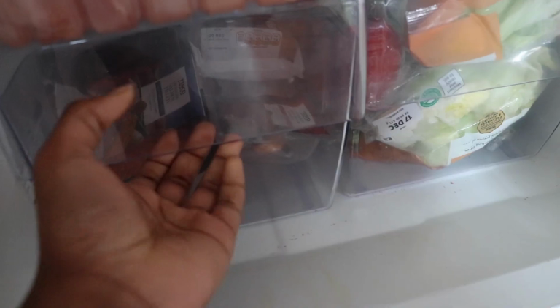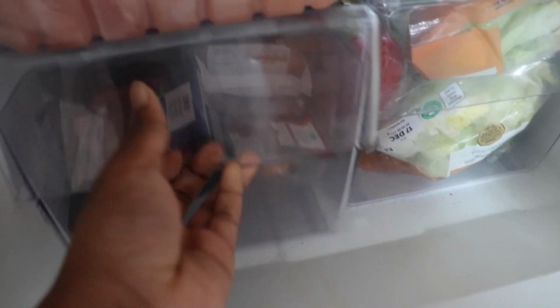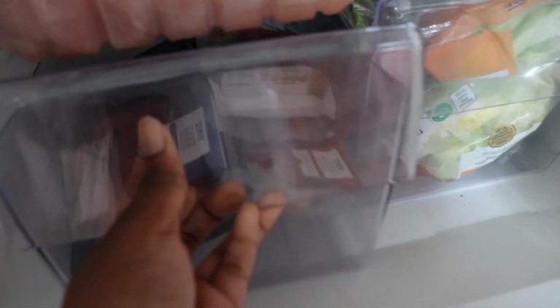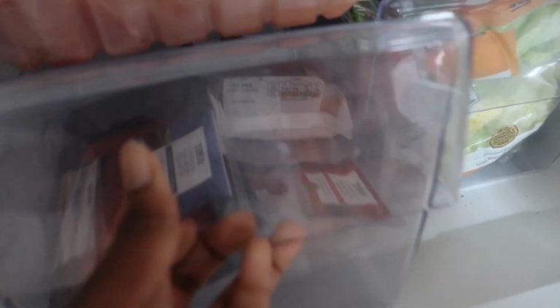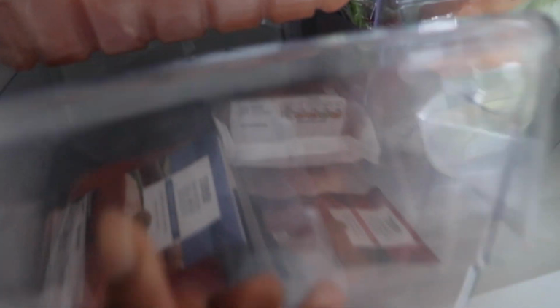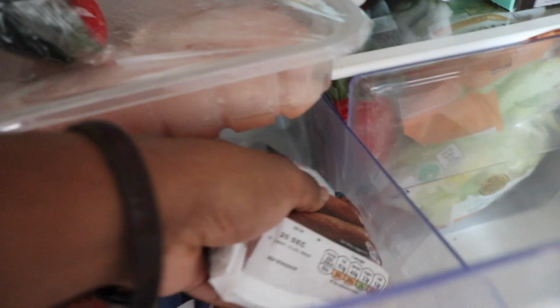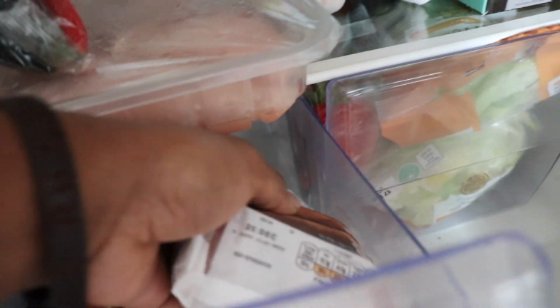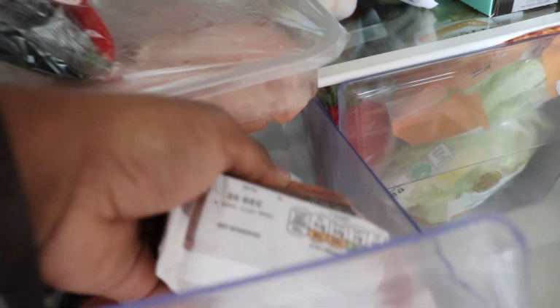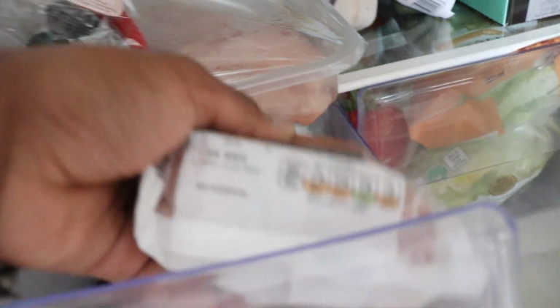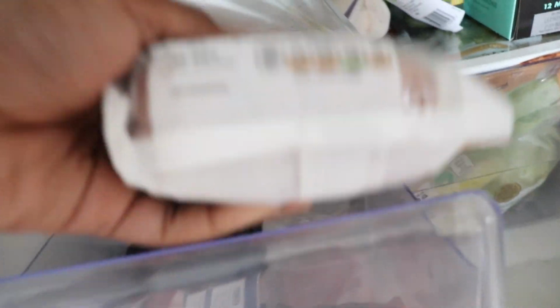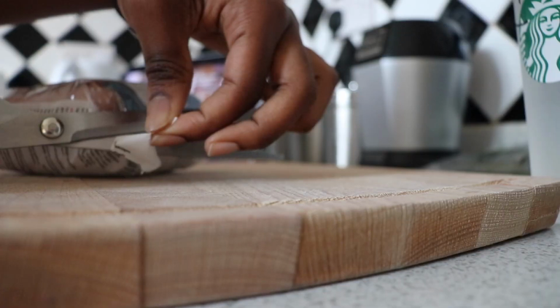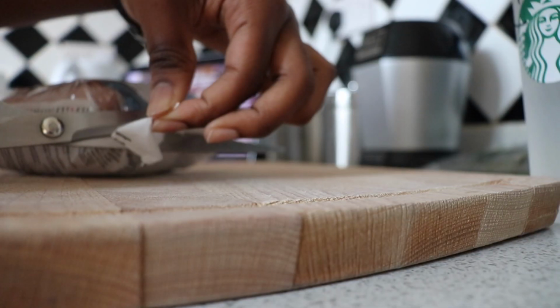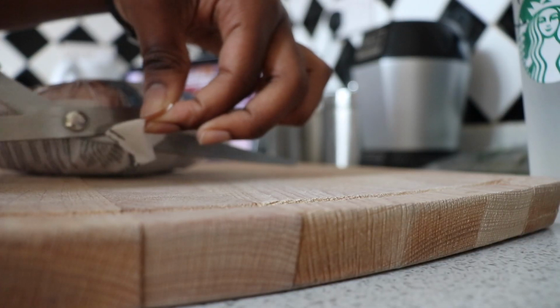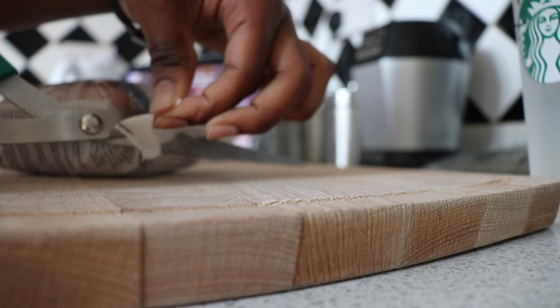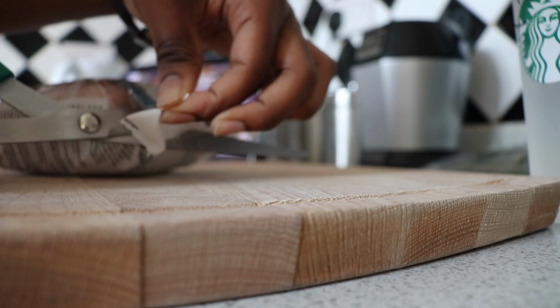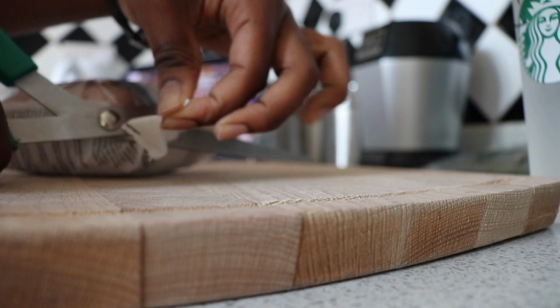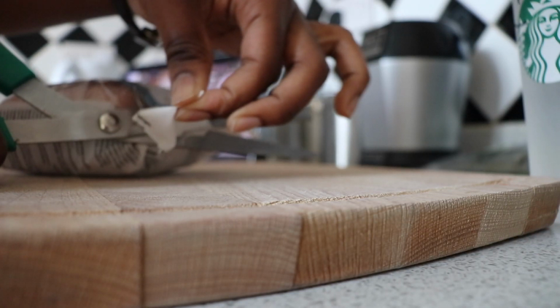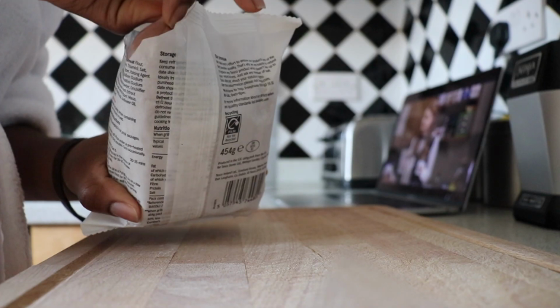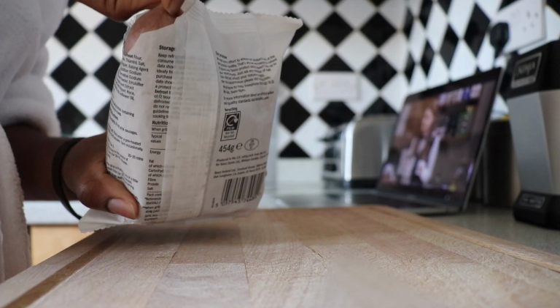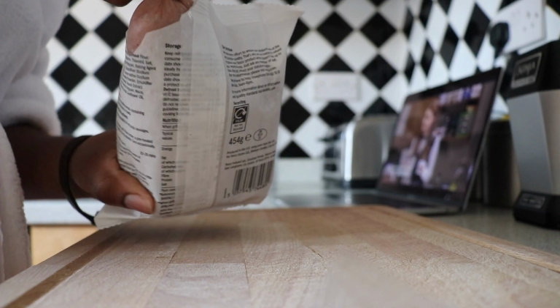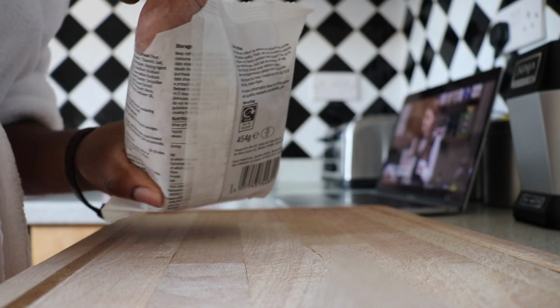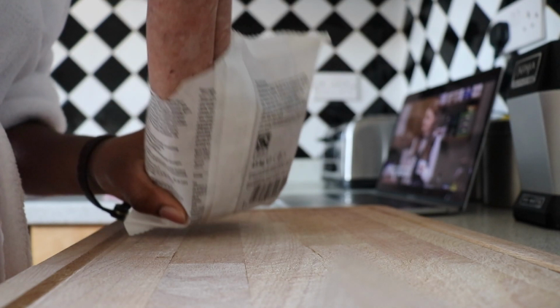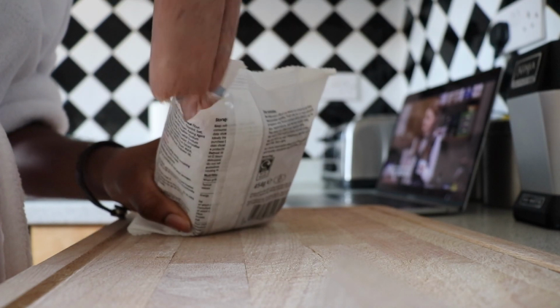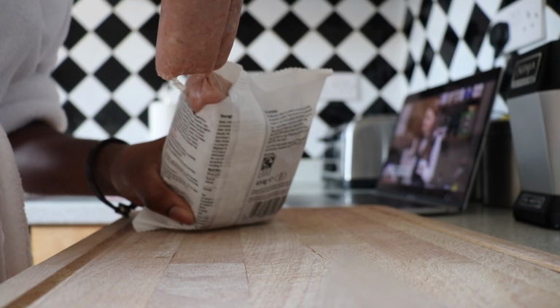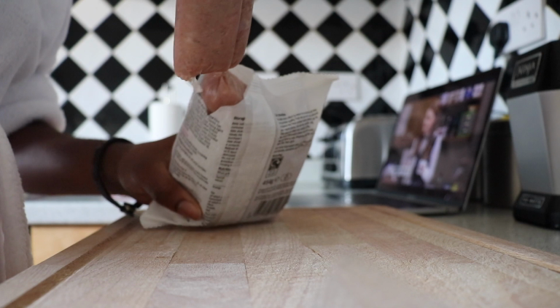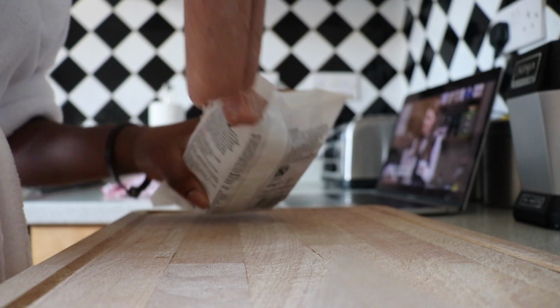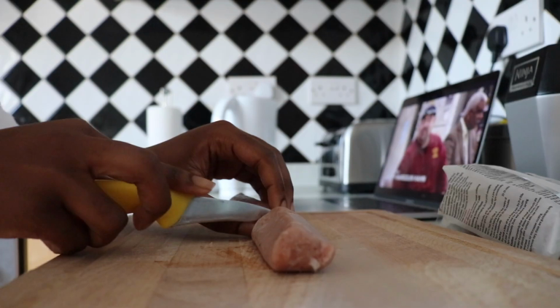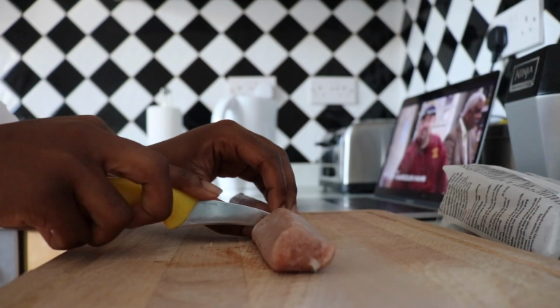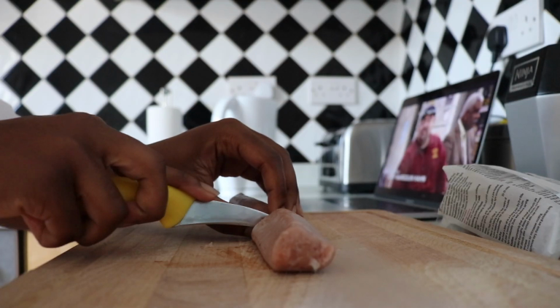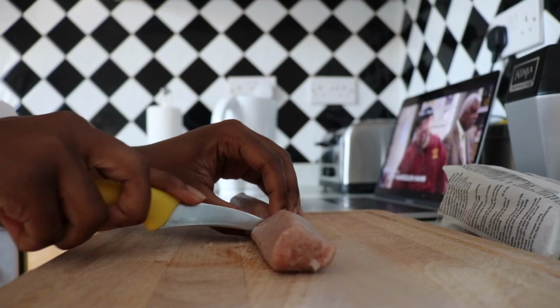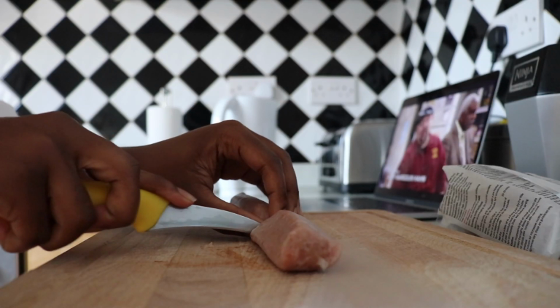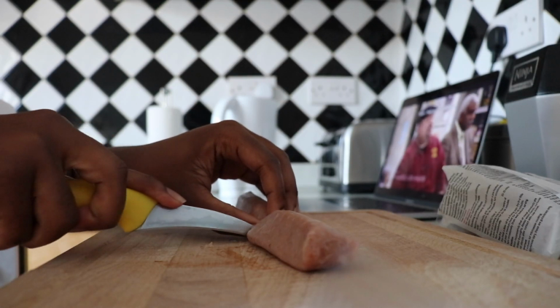Hey guys, it's Rhiannon and welcome back to my YouTube channel. Today I'm going to be telling you guys what I eat in a day.